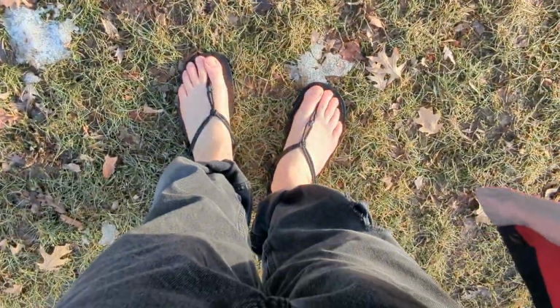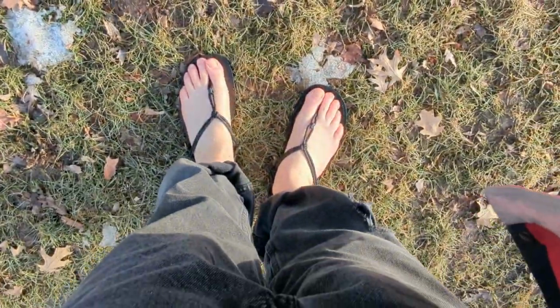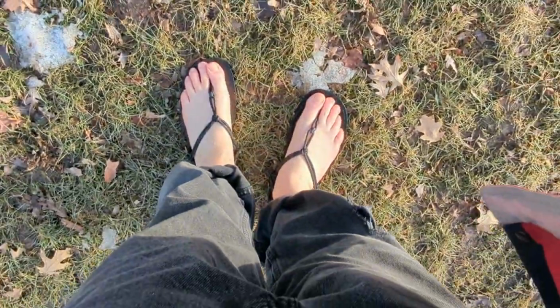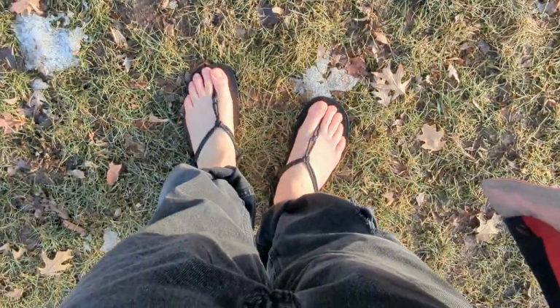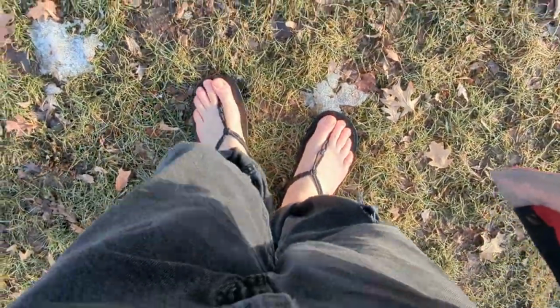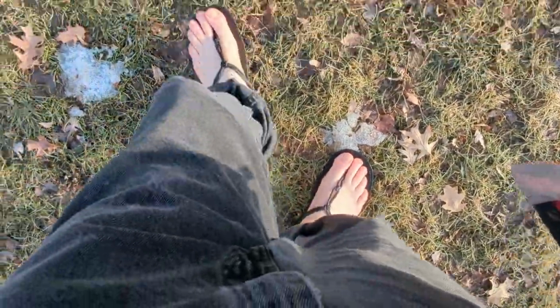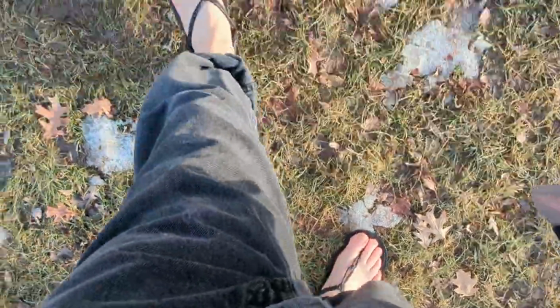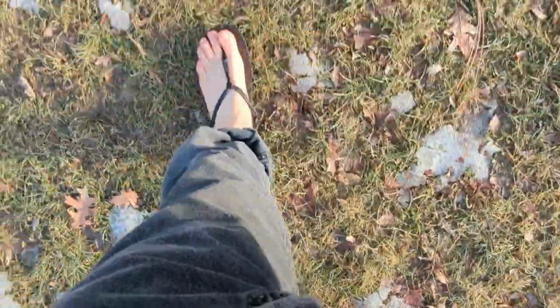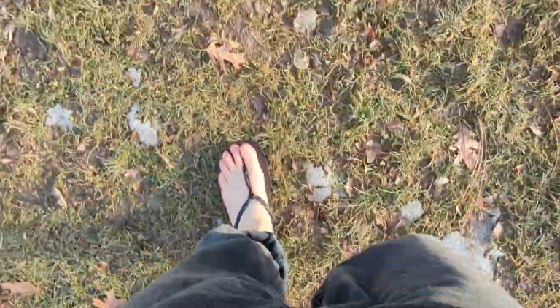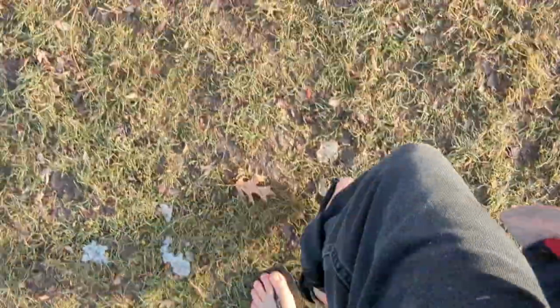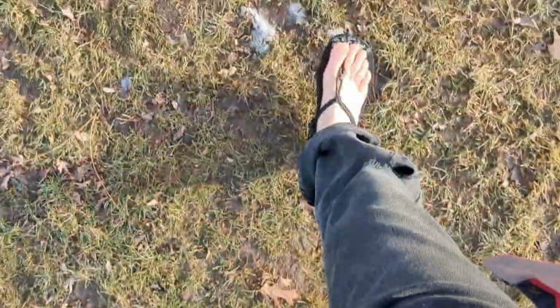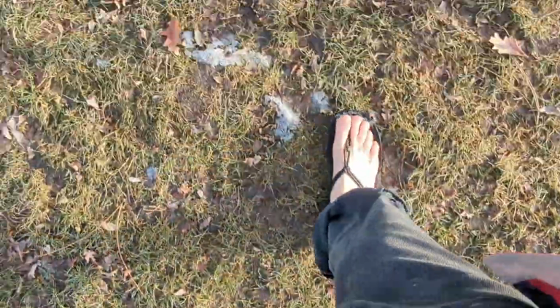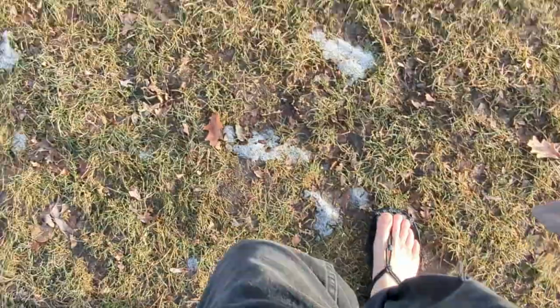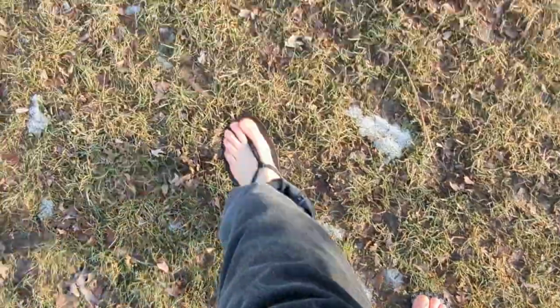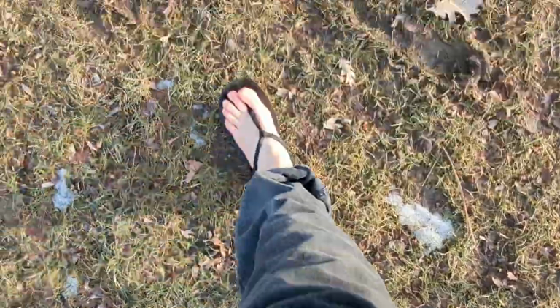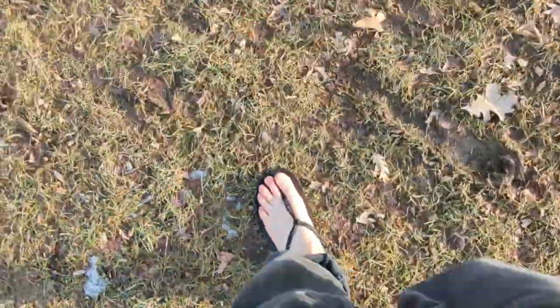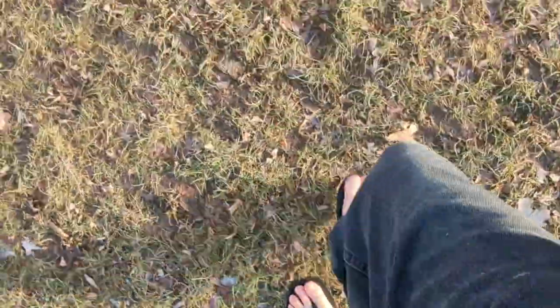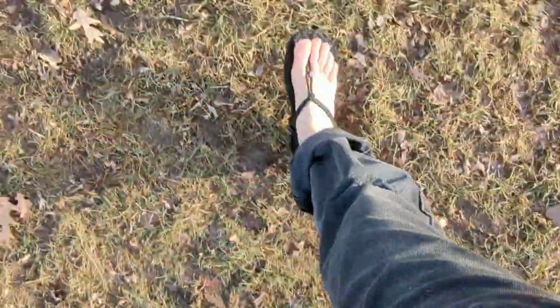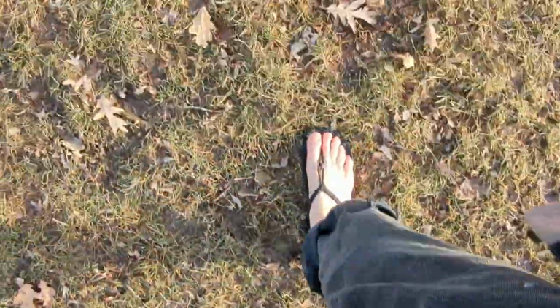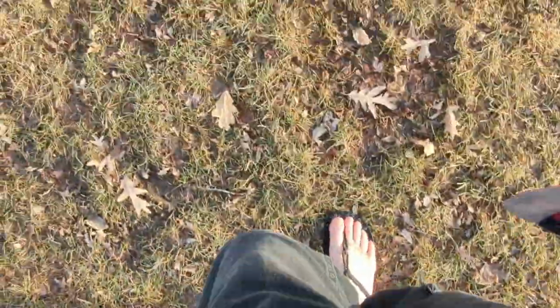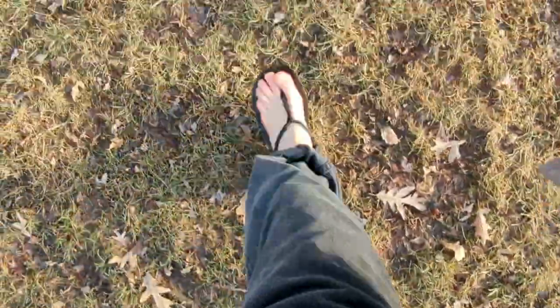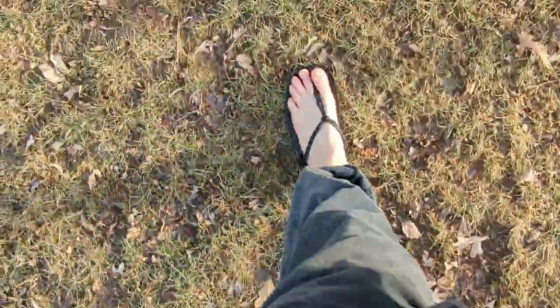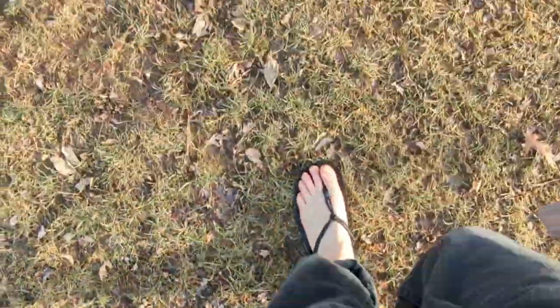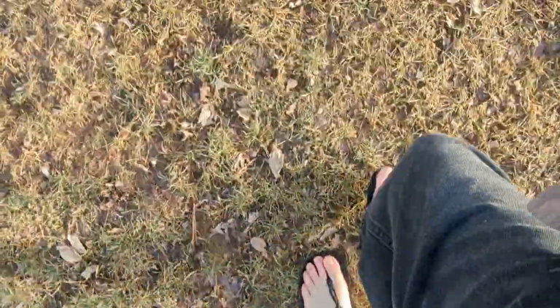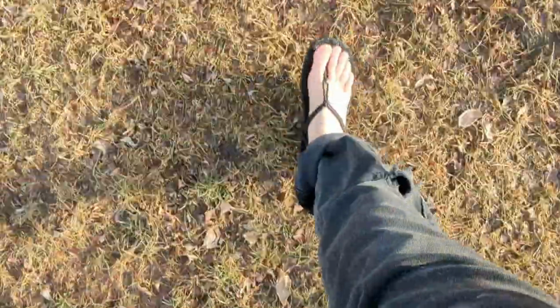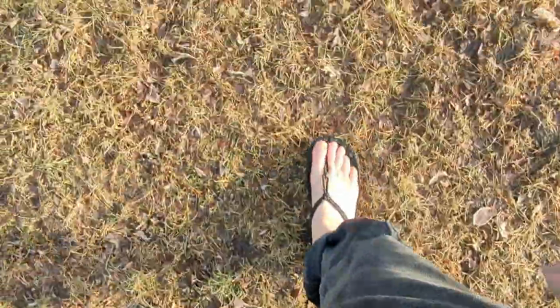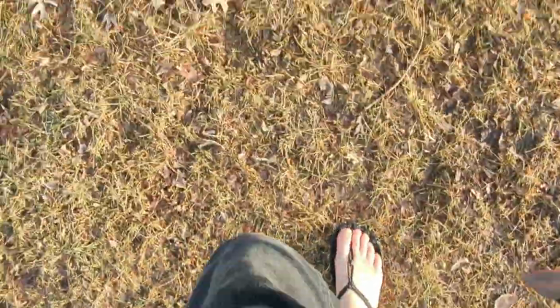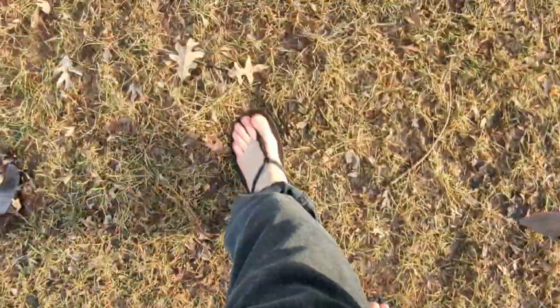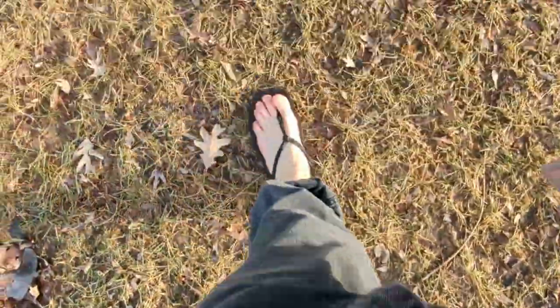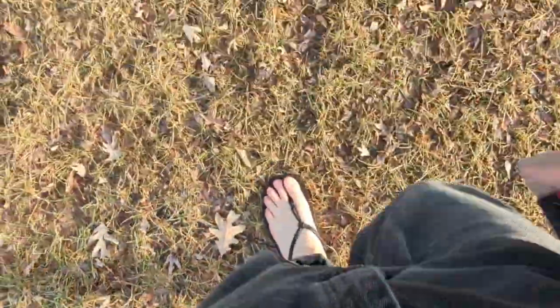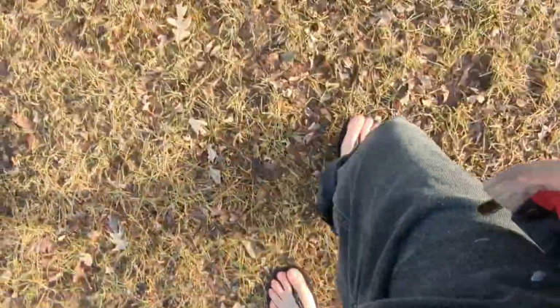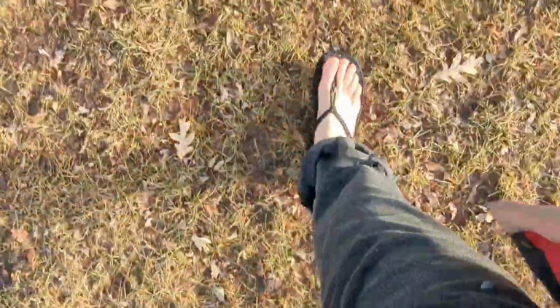My feet are turning red — that water was pretty chilly. Just my first update.